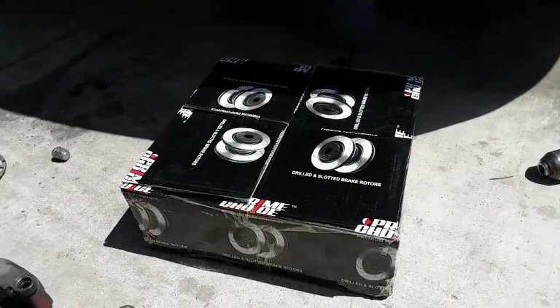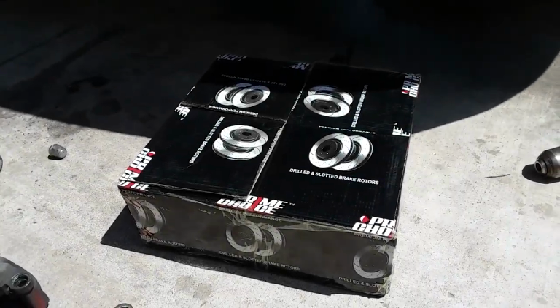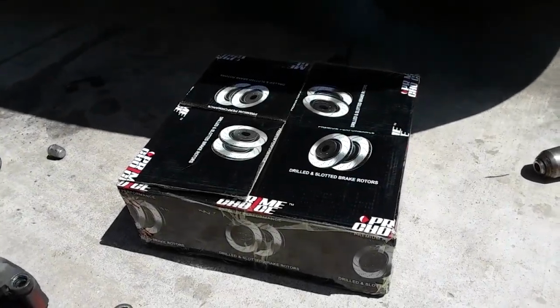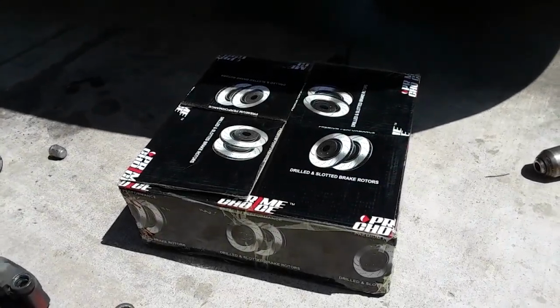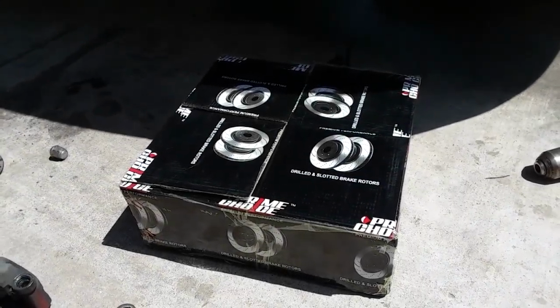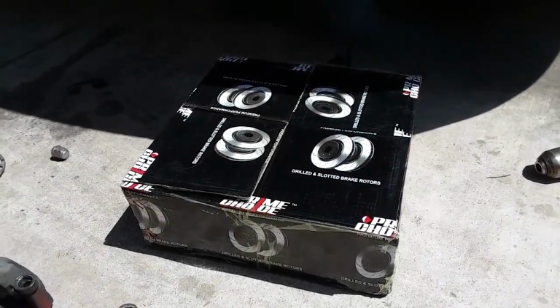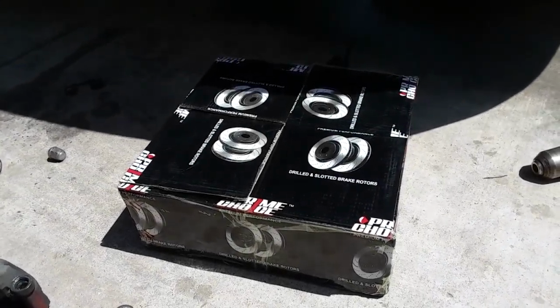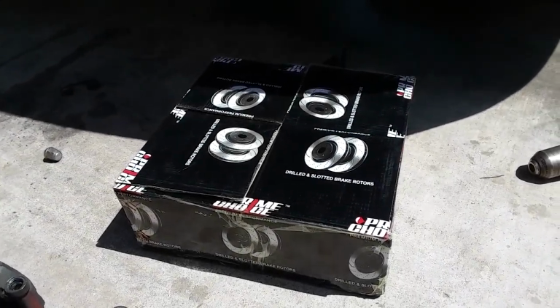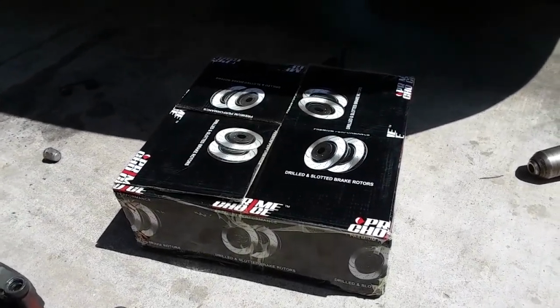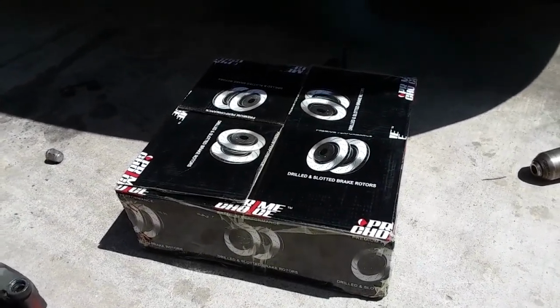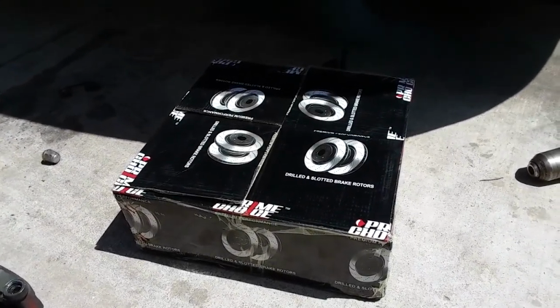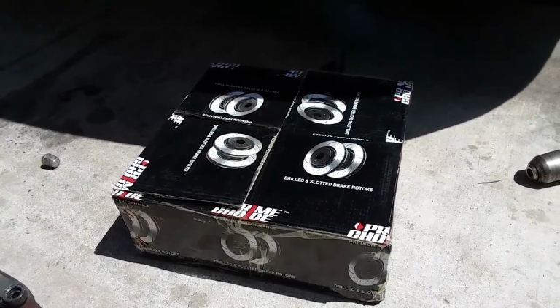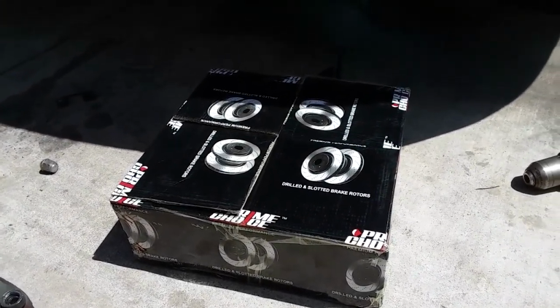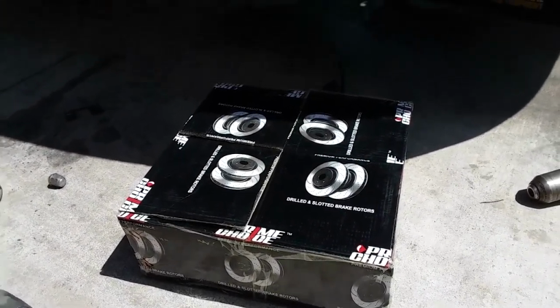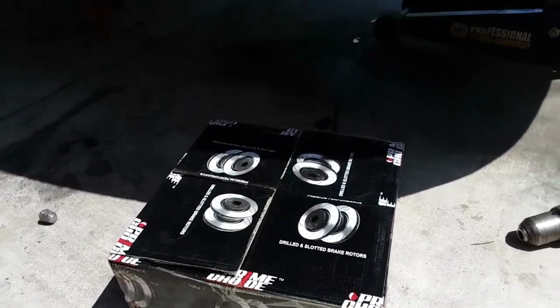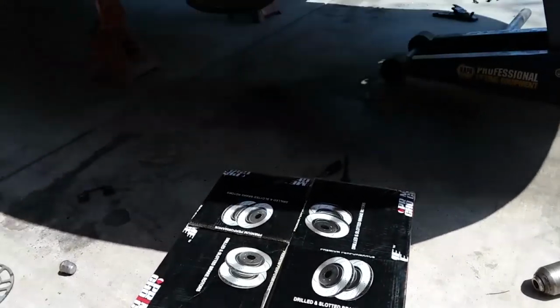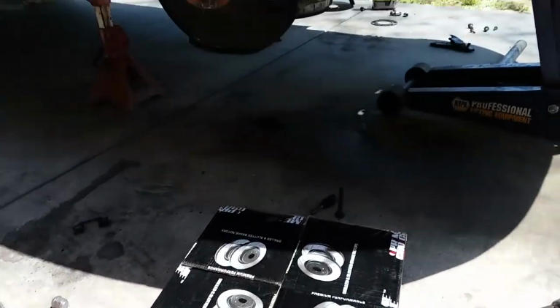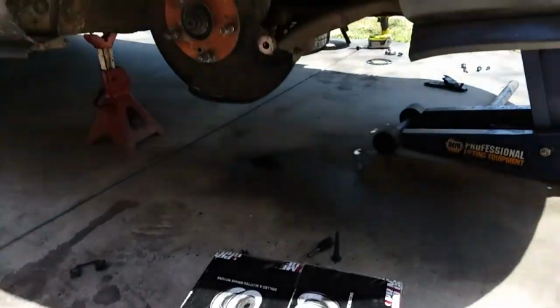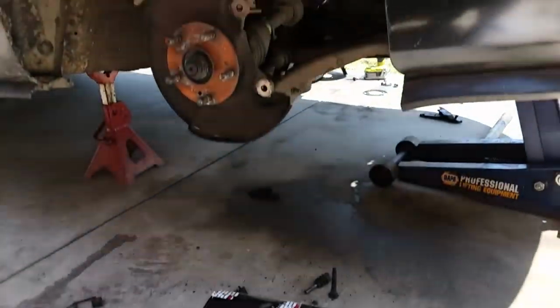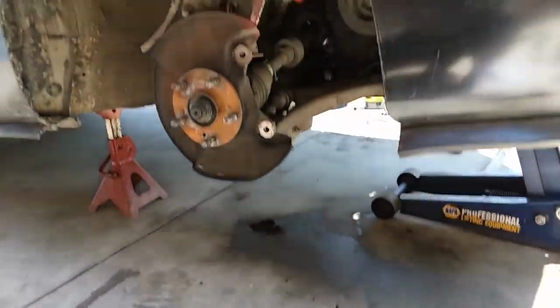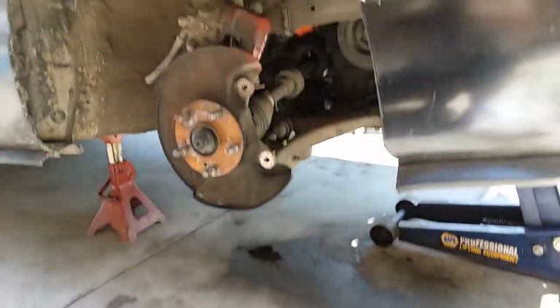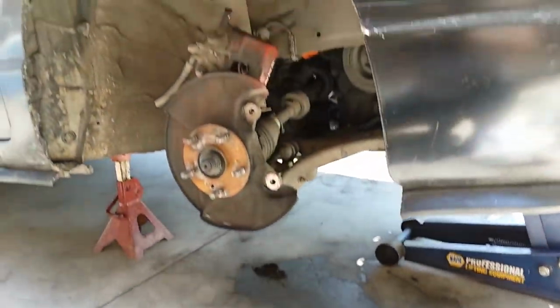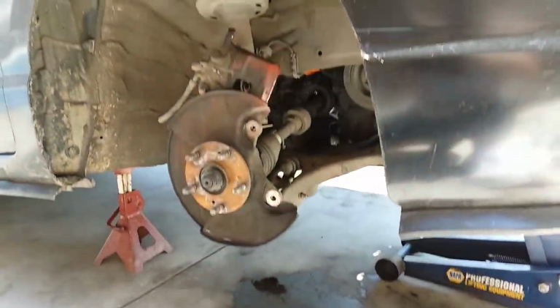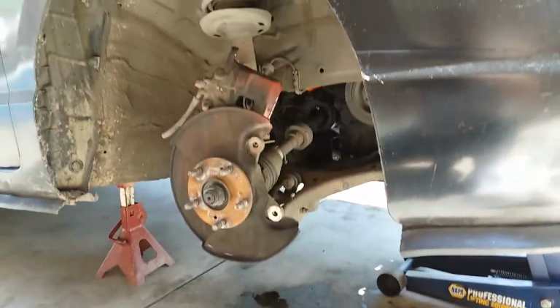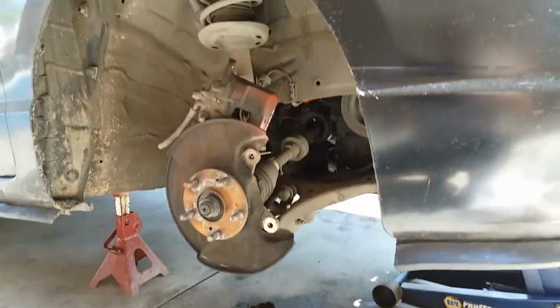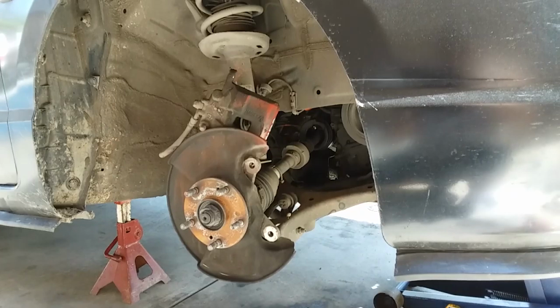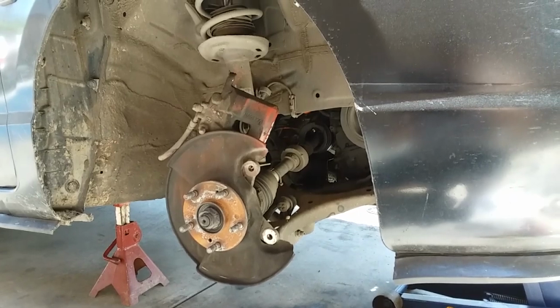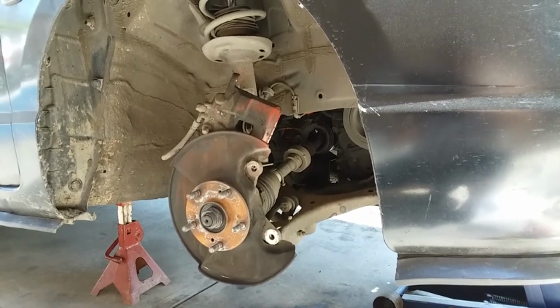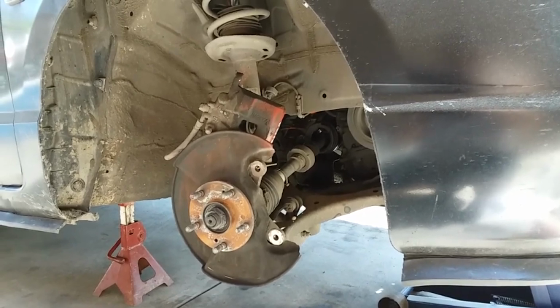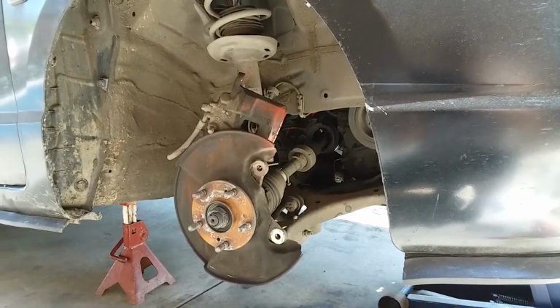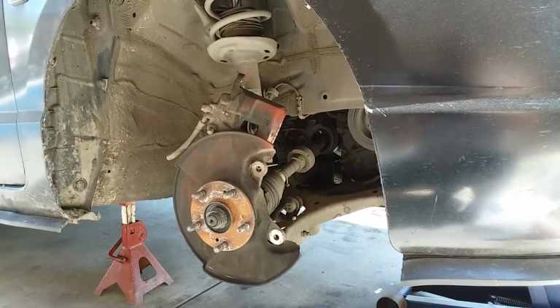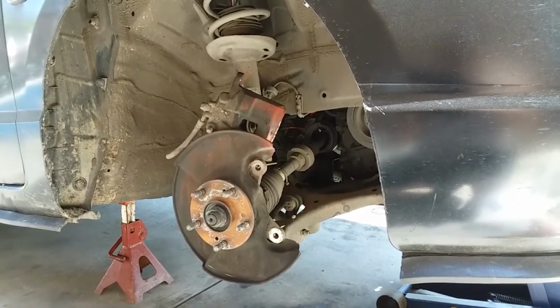Today we're going to install new disc brakes on a 2006 Honda Civic SI.